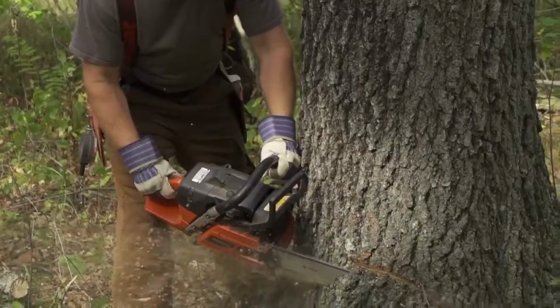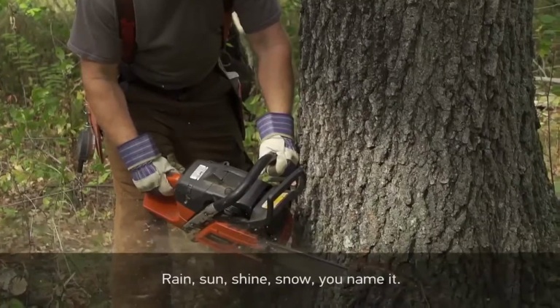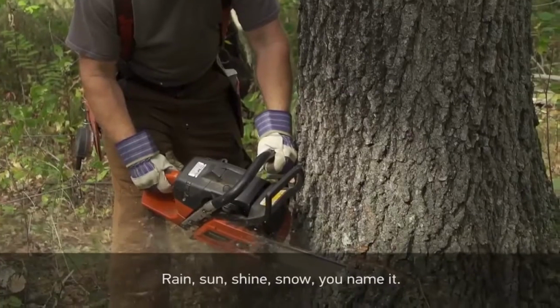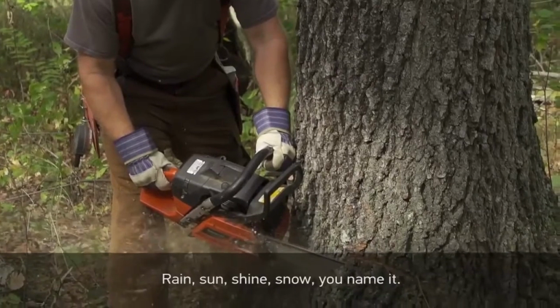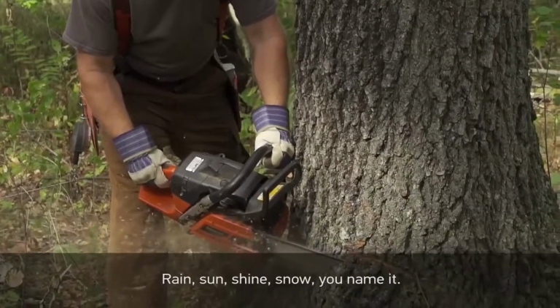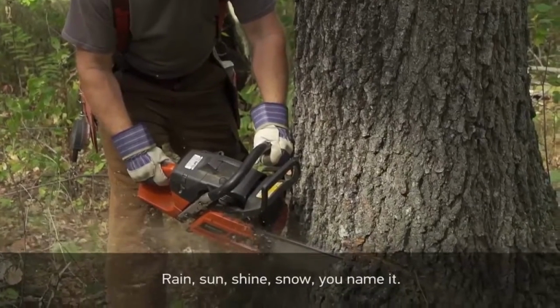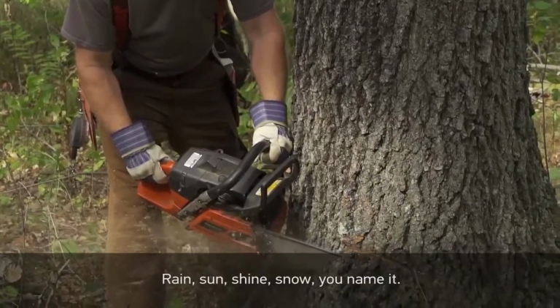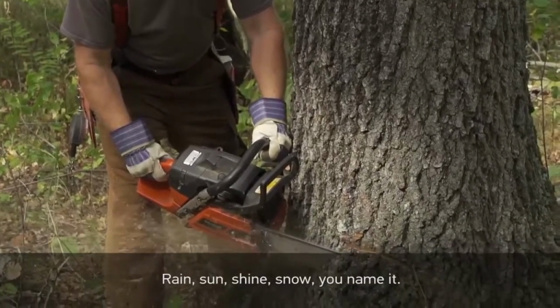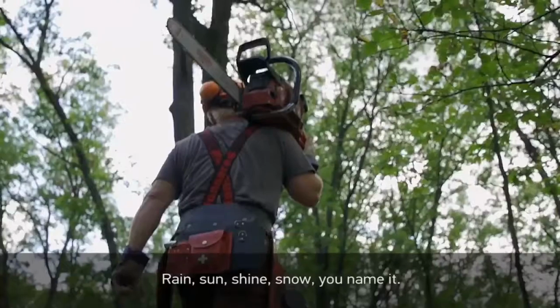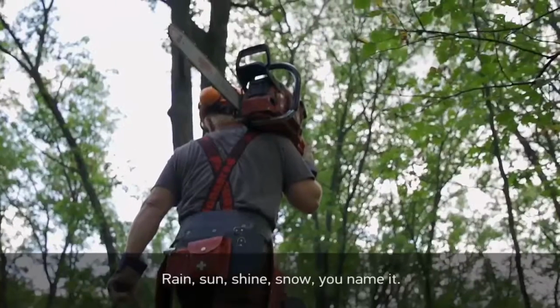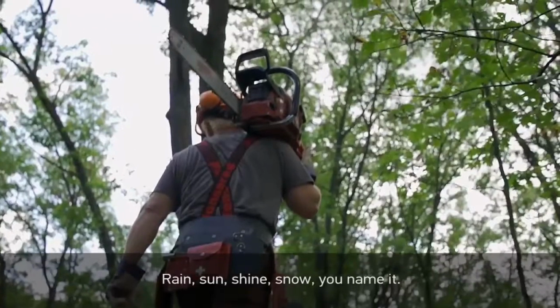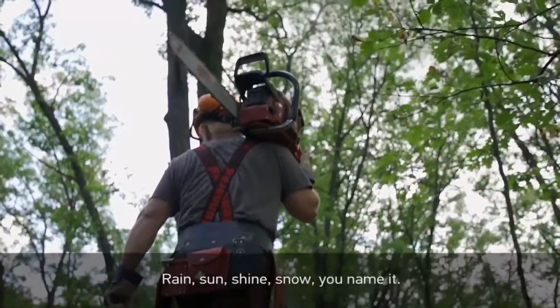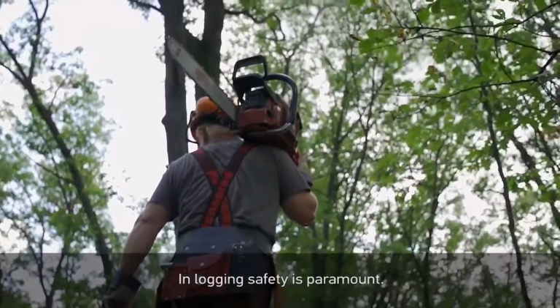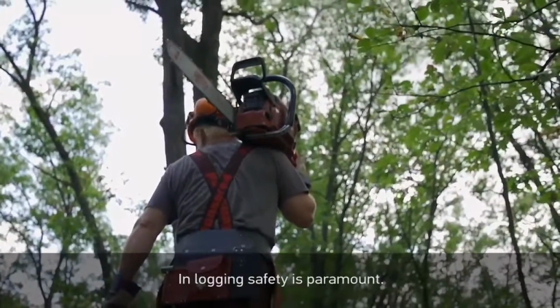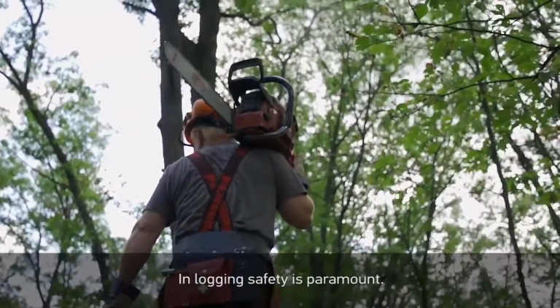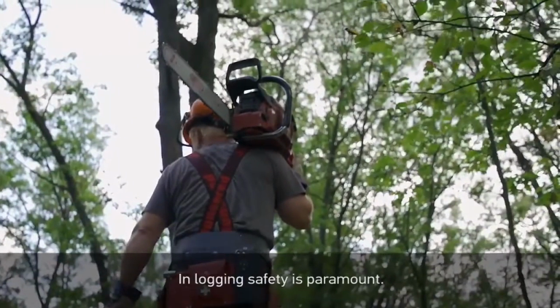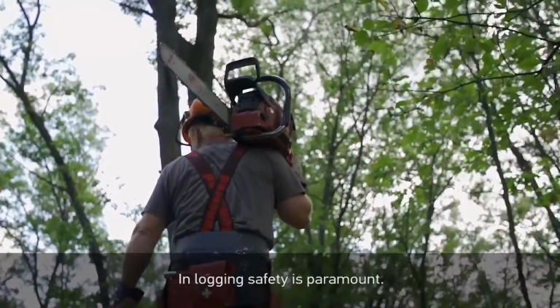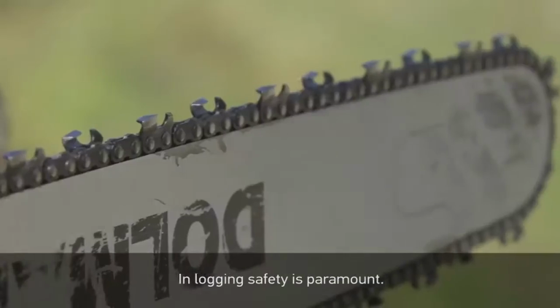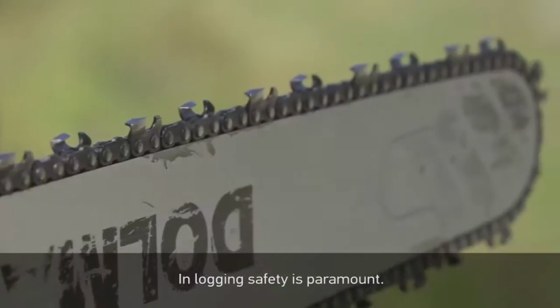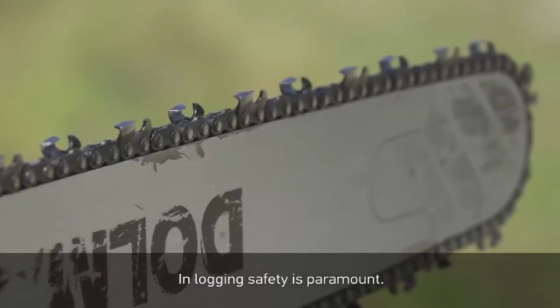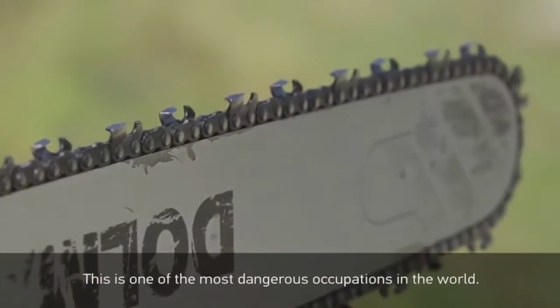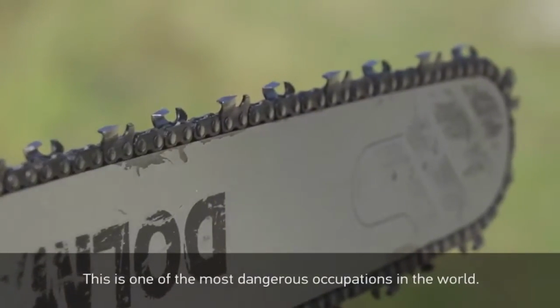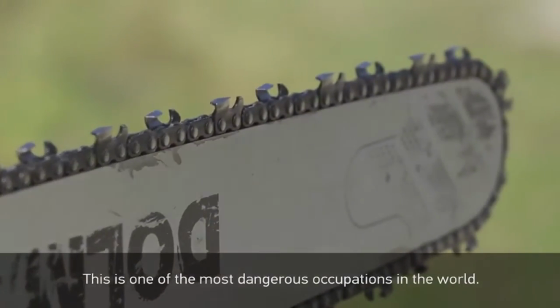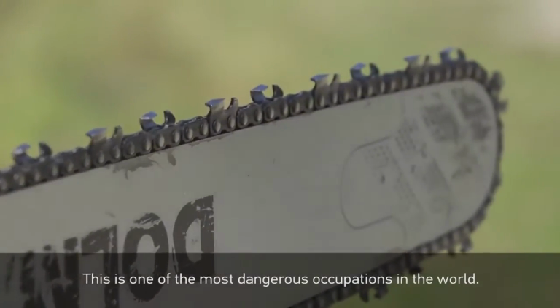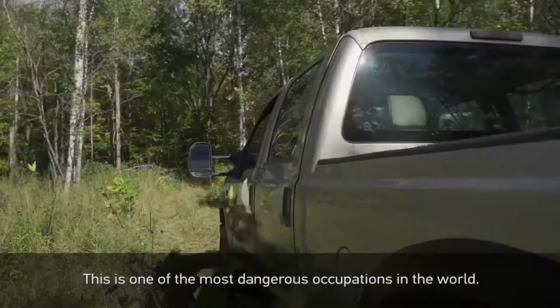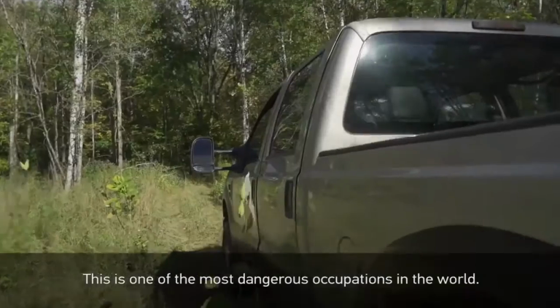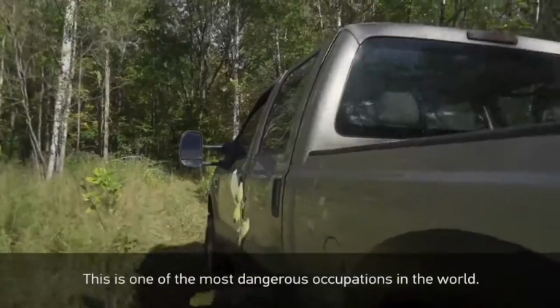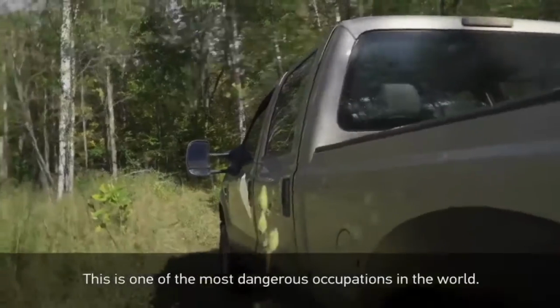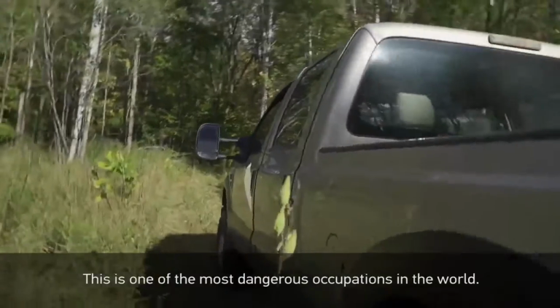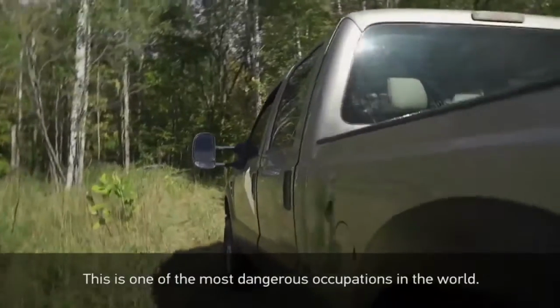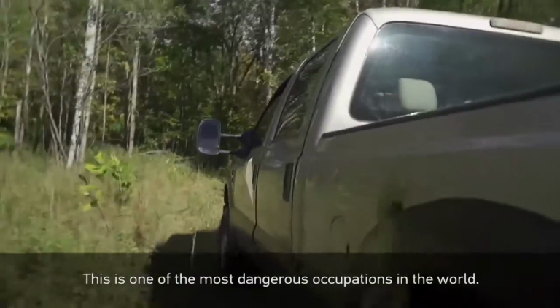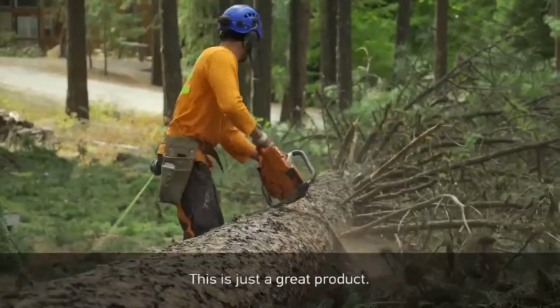Rain, sunshine, snow — you name it. In logging, safety is paramount. This is one of the most dangerous occupations in the world.